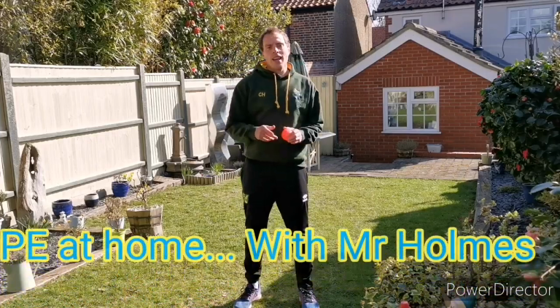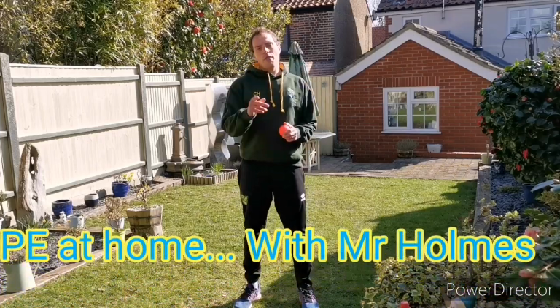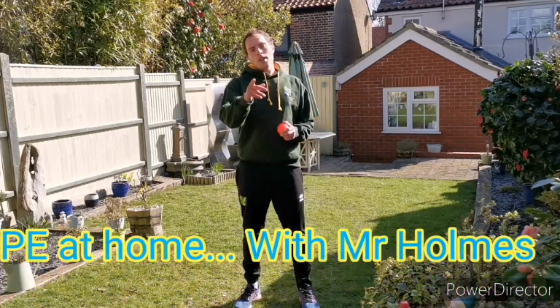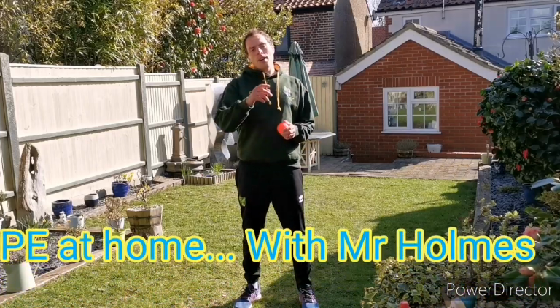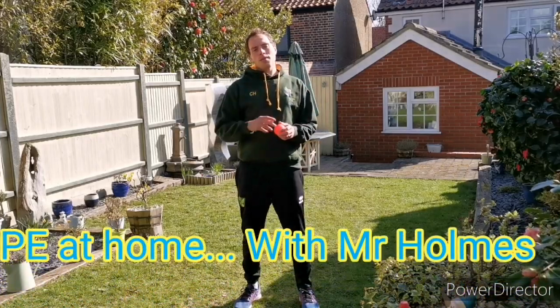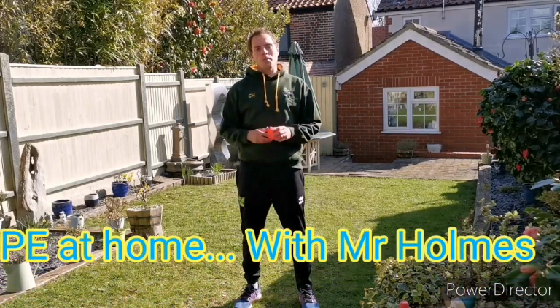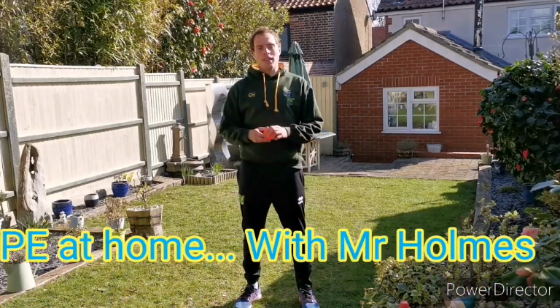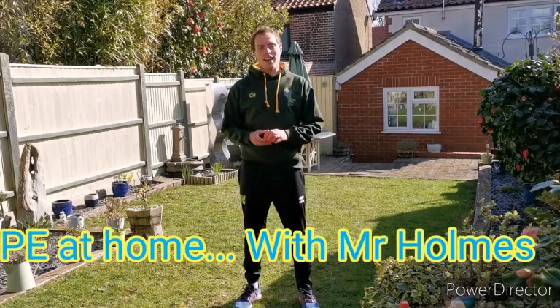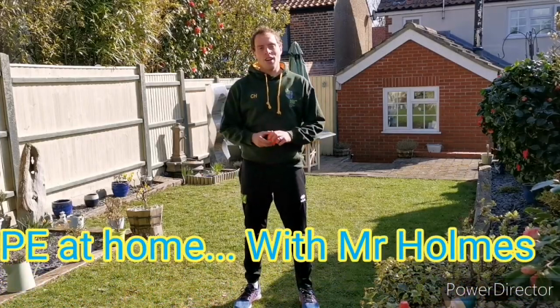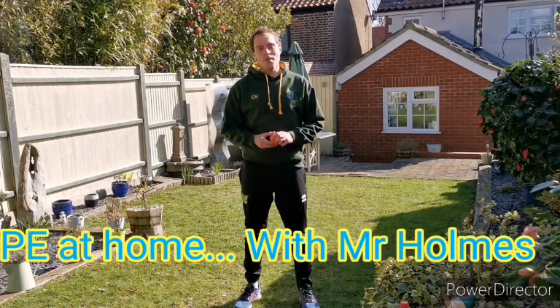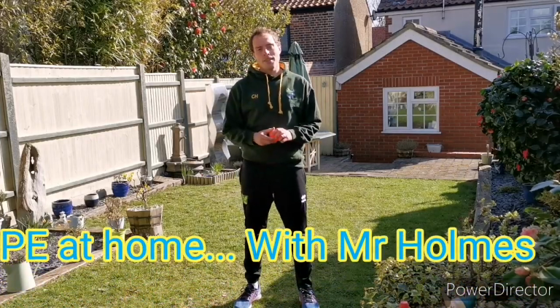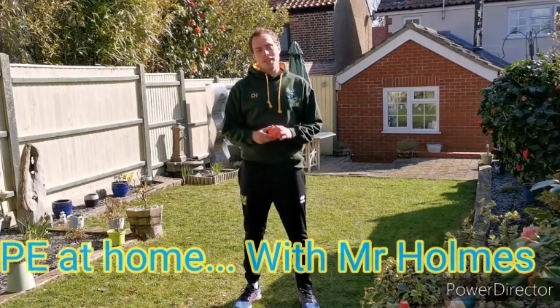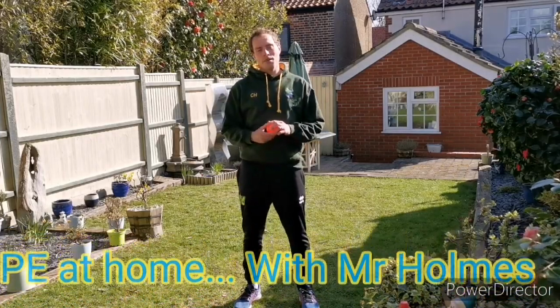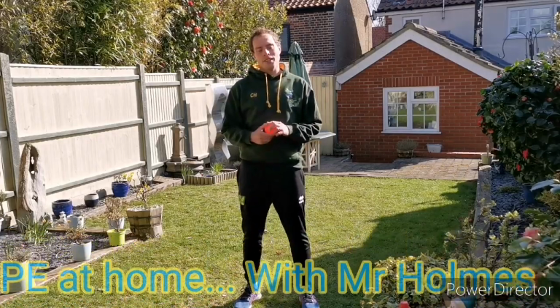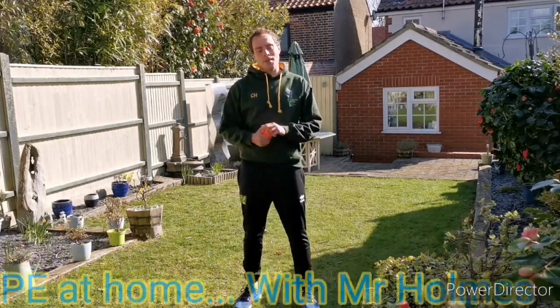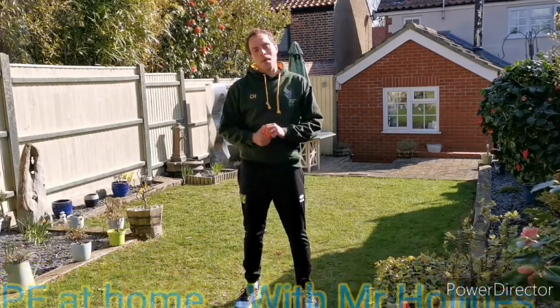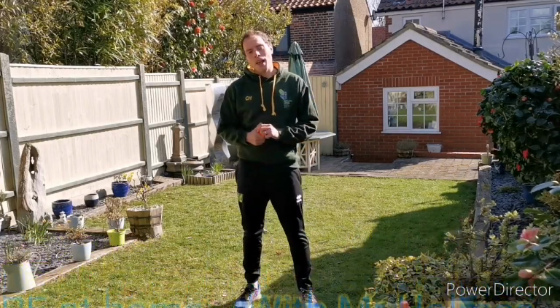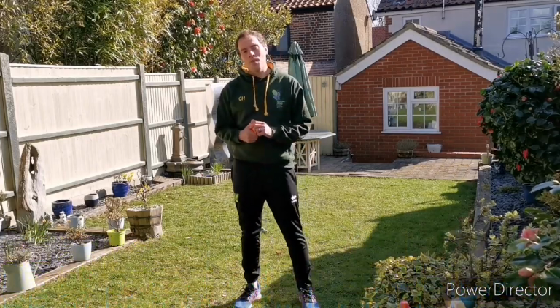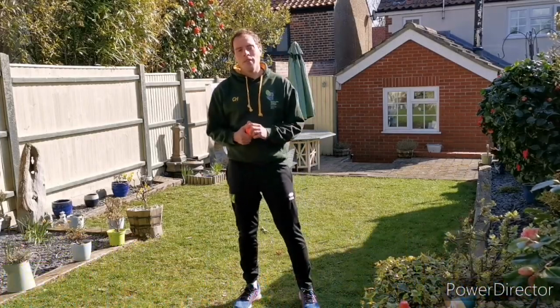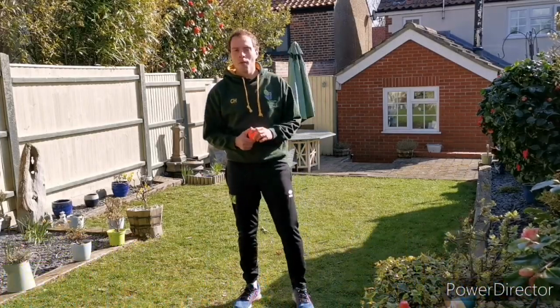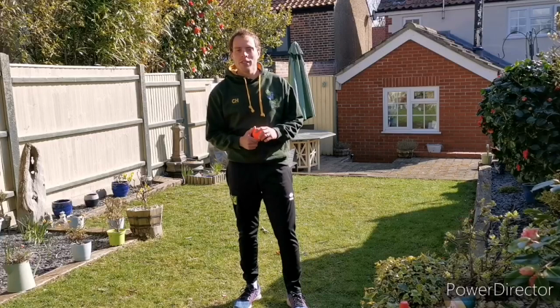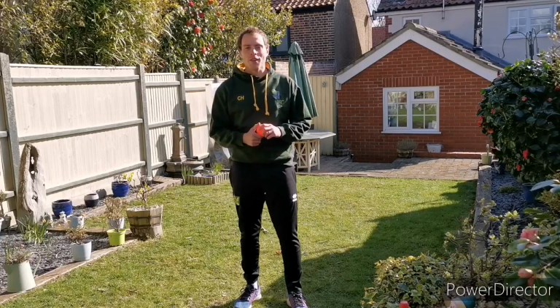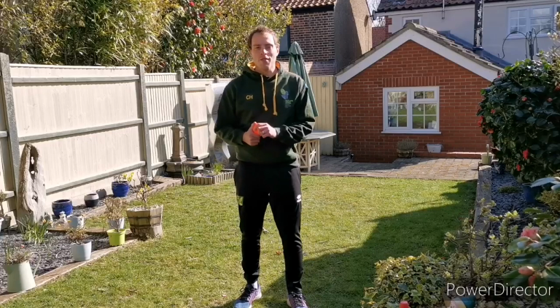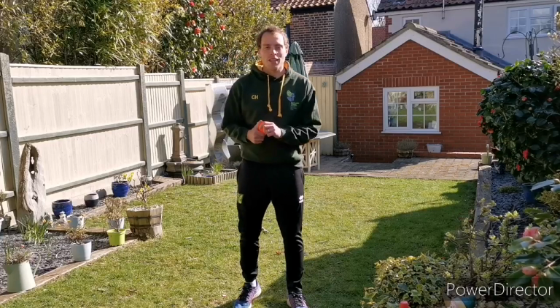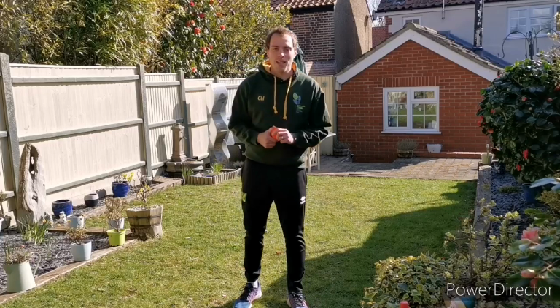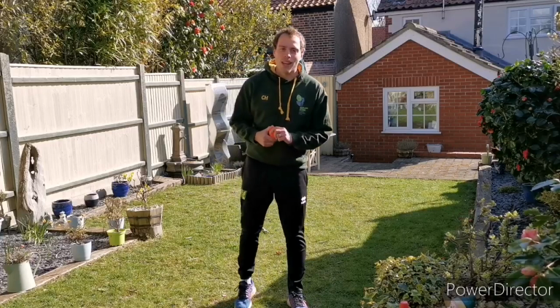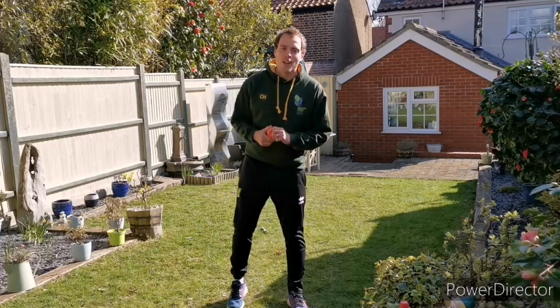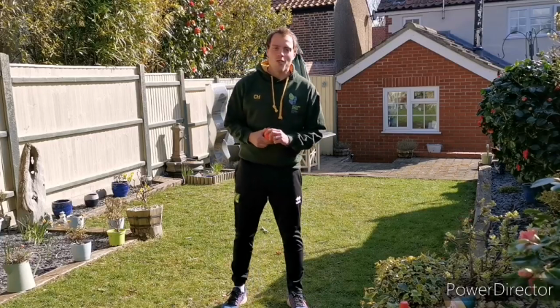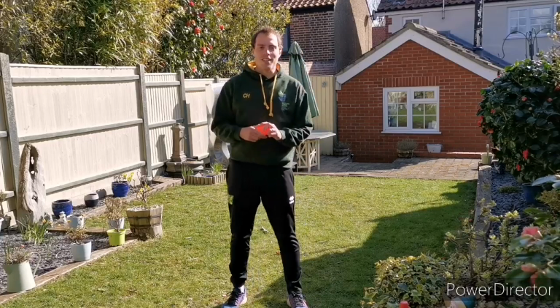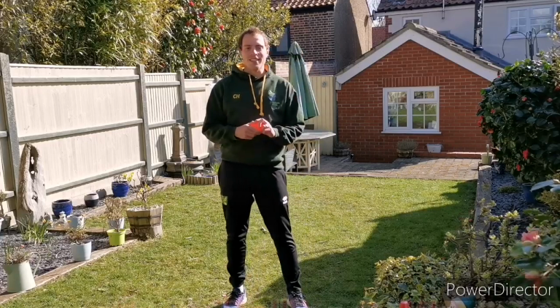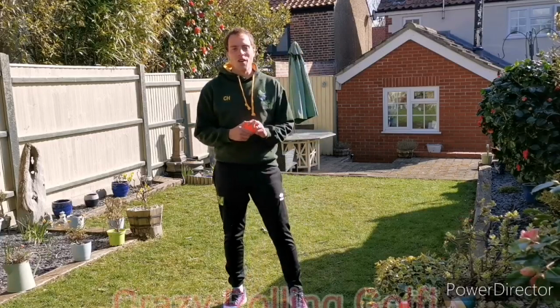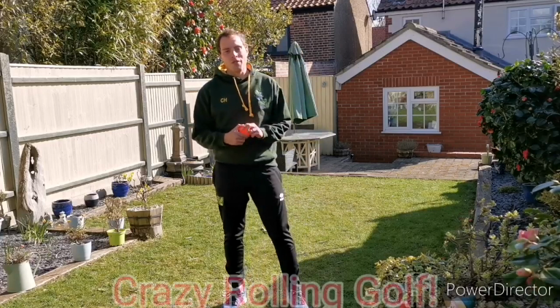Hello everybody, welcome to PE at home with Mr Holmes. Today we're going to be playing one of everyone's favourite games: crazy golf.